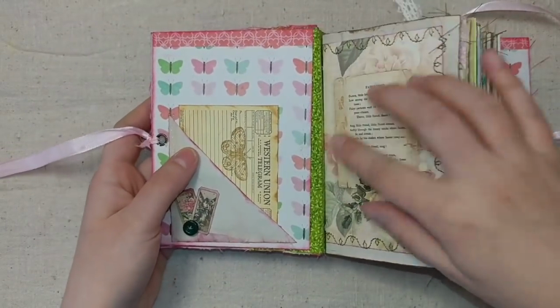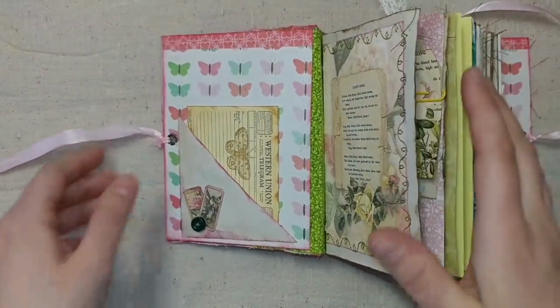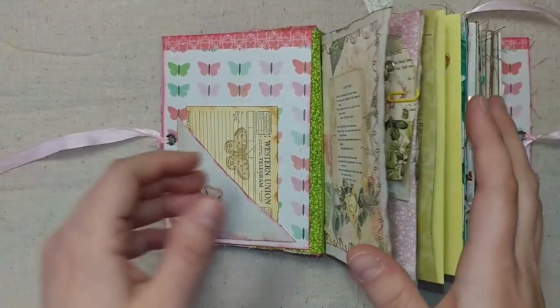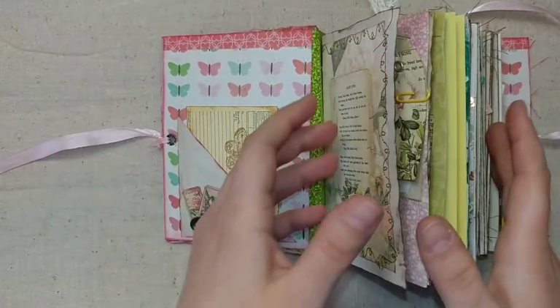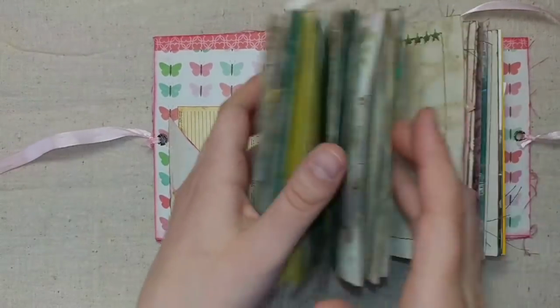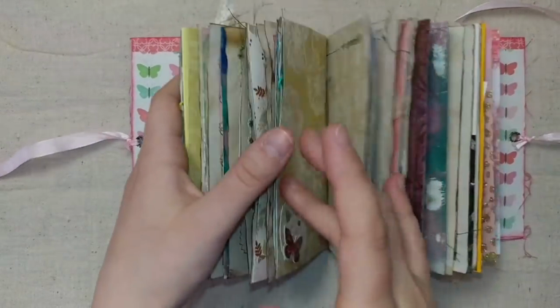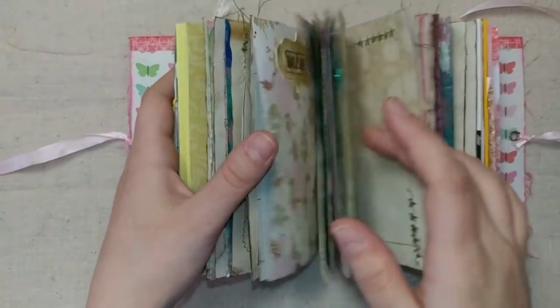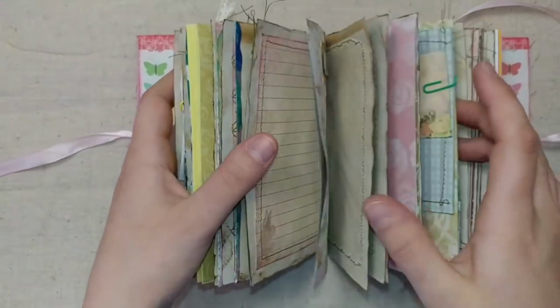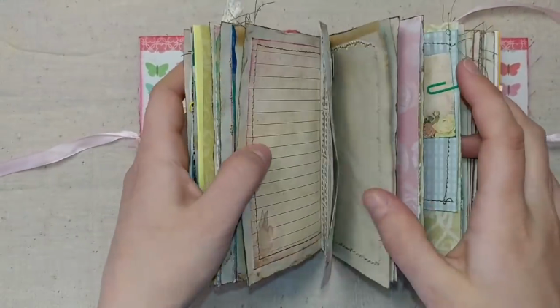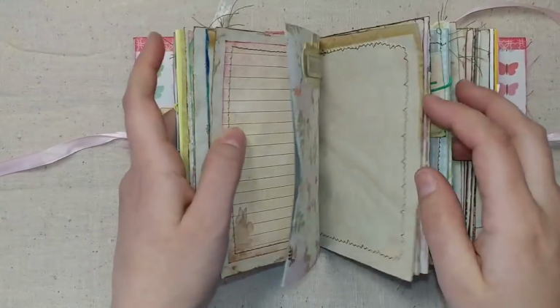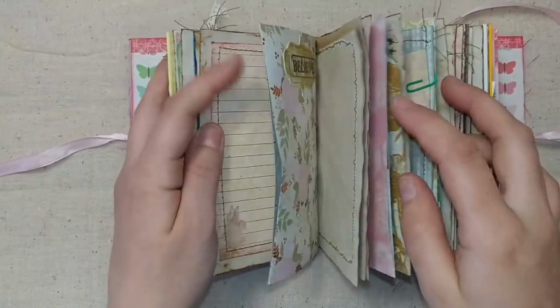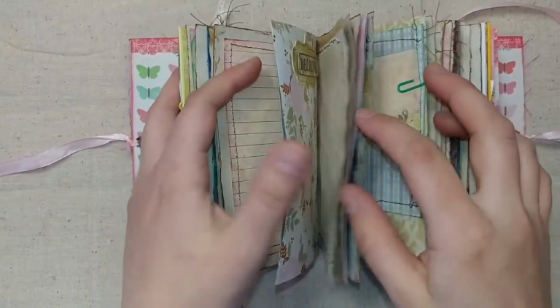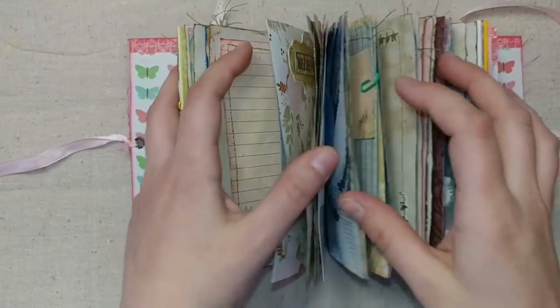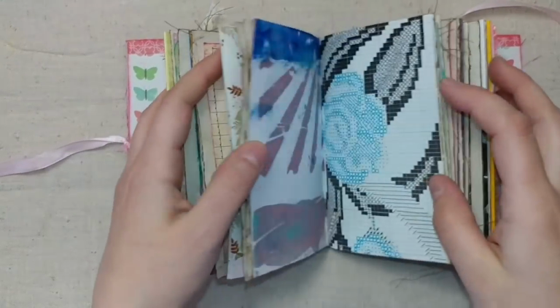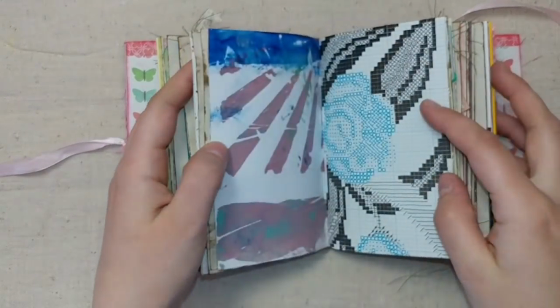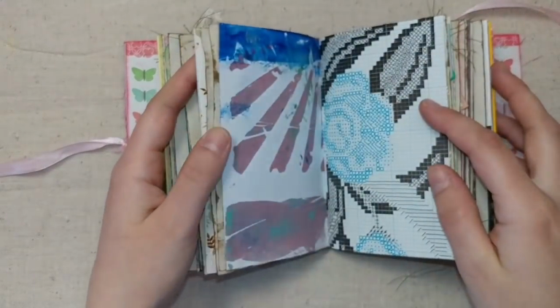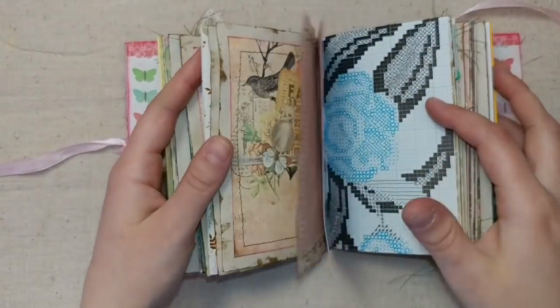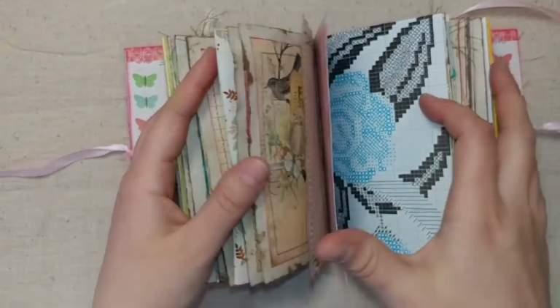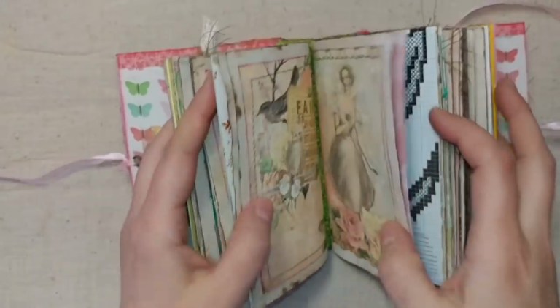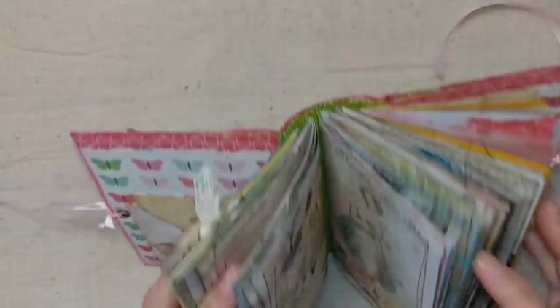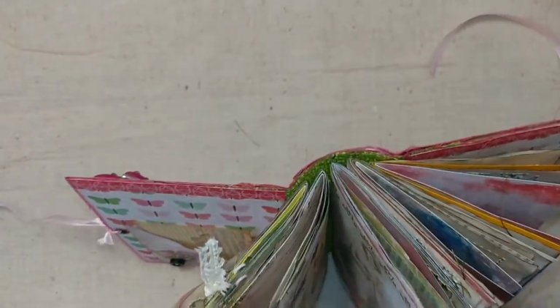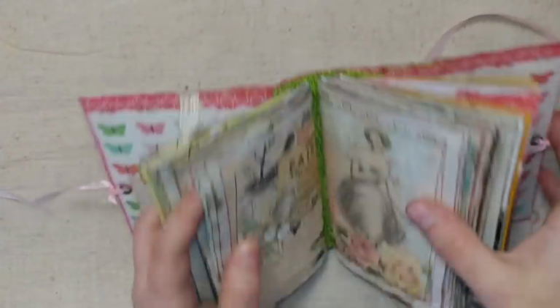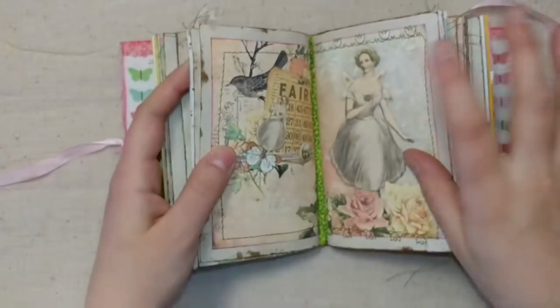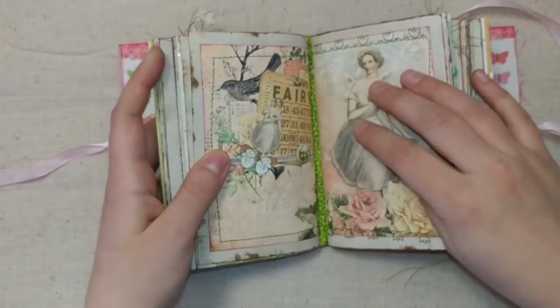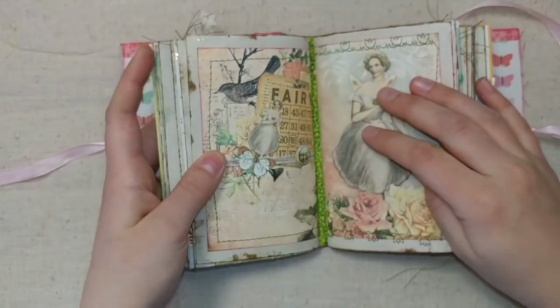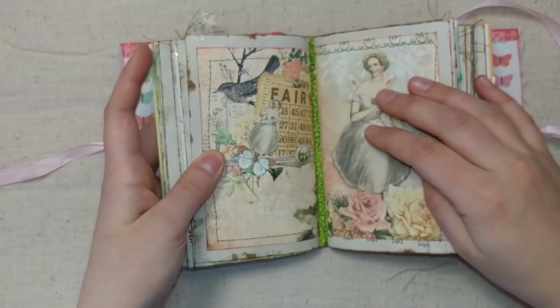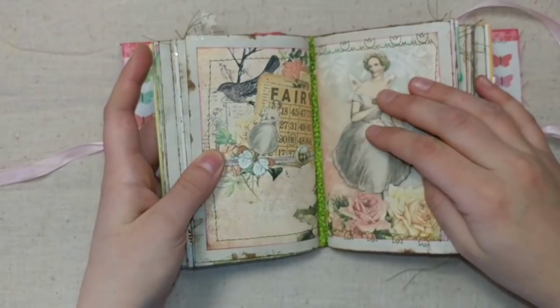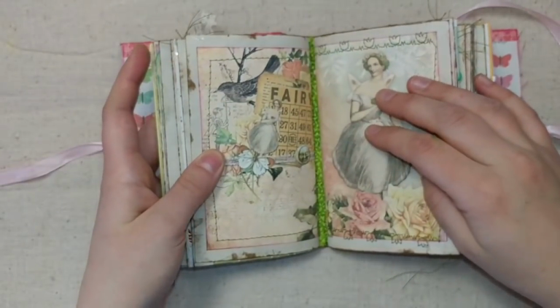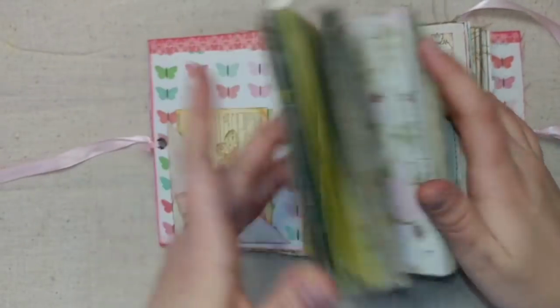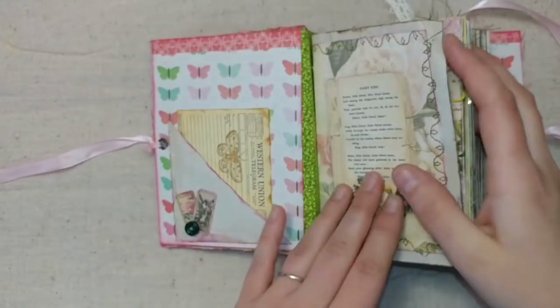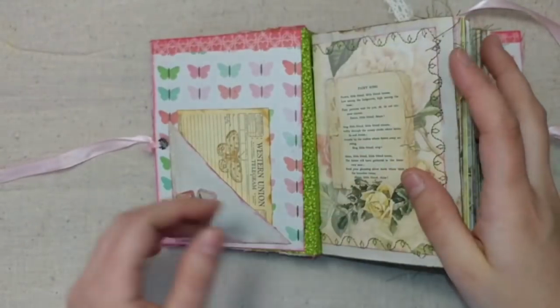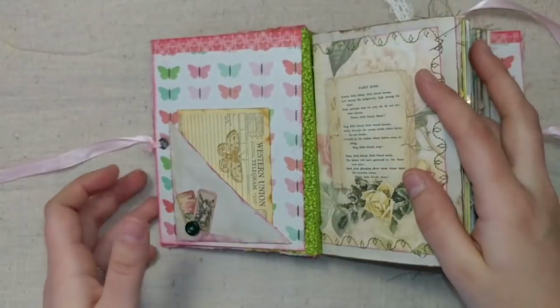Let's get inside. There's some green leaf fabric here in the spine — you can see it in between the signatures.